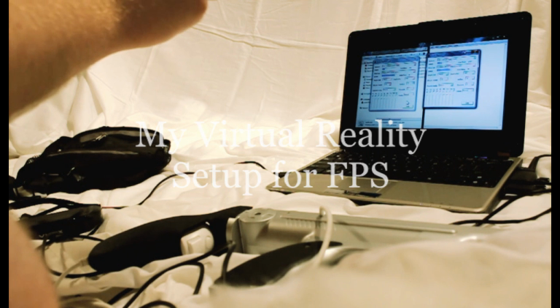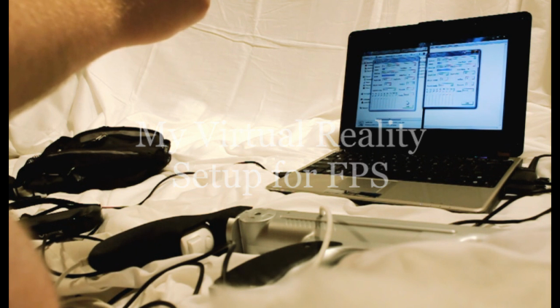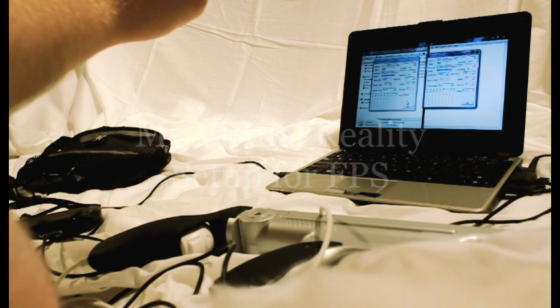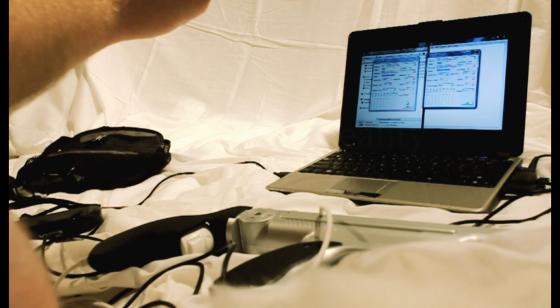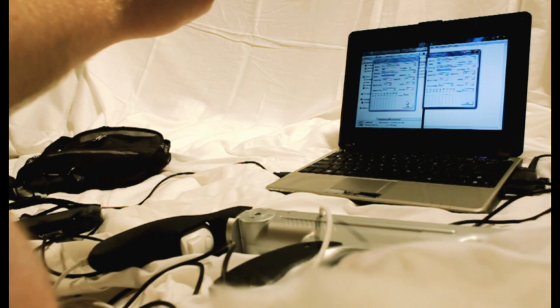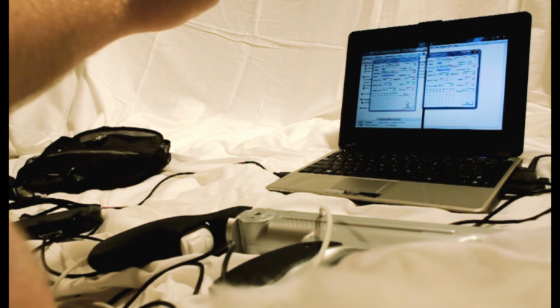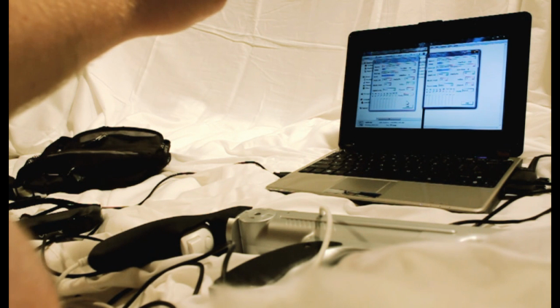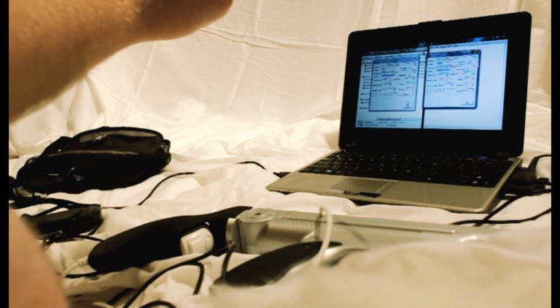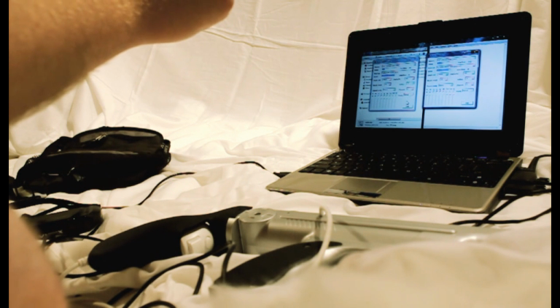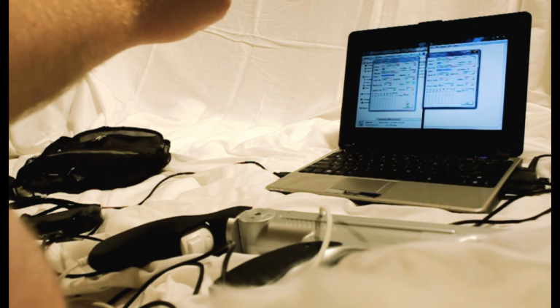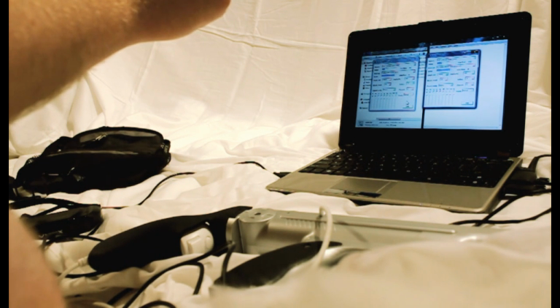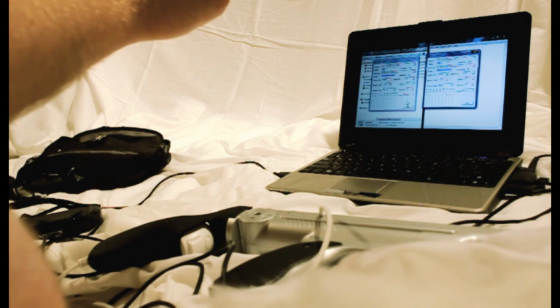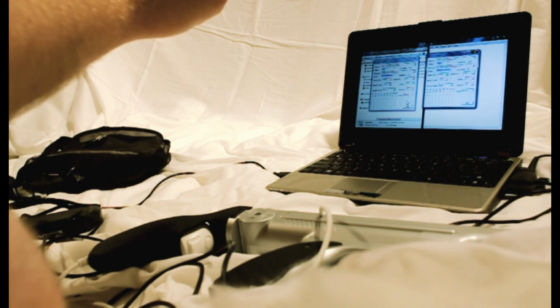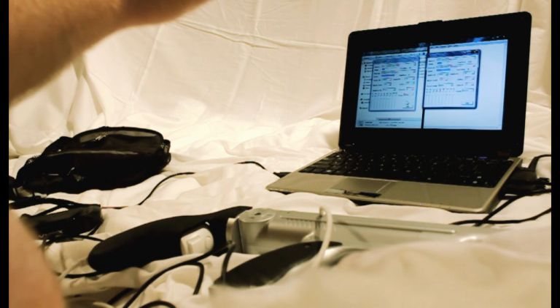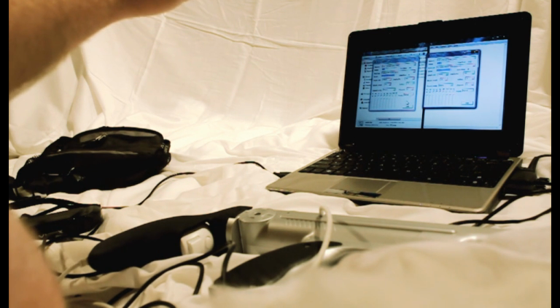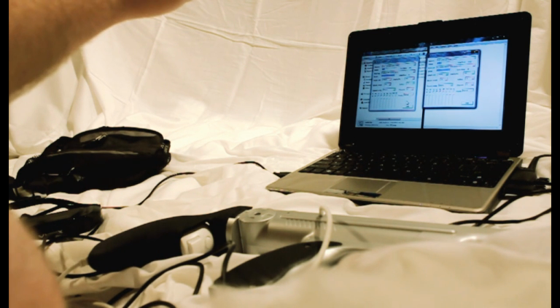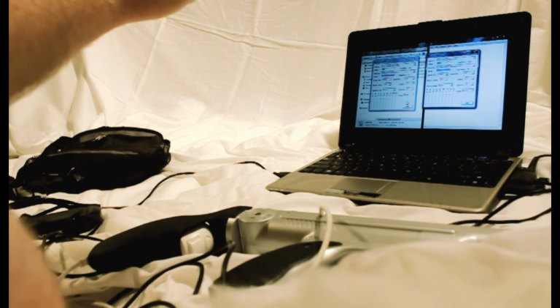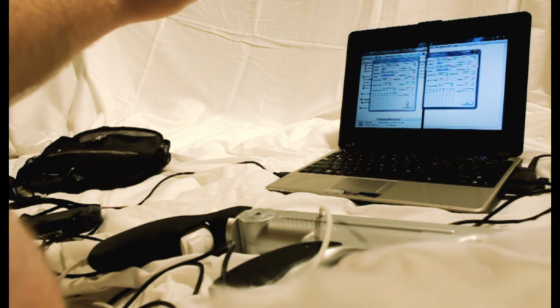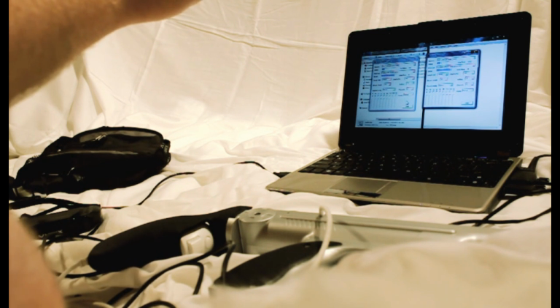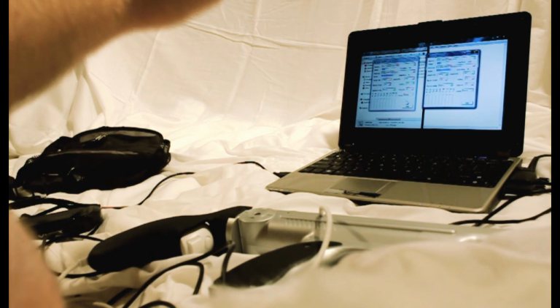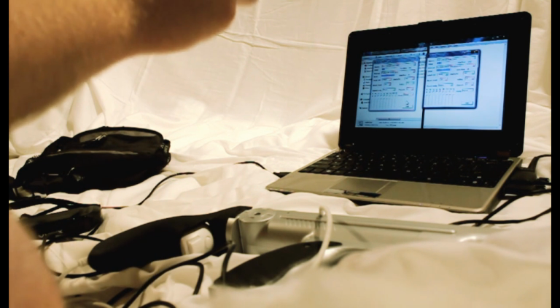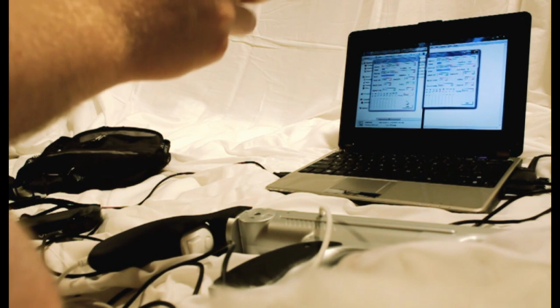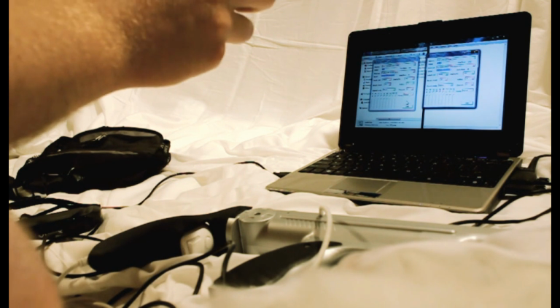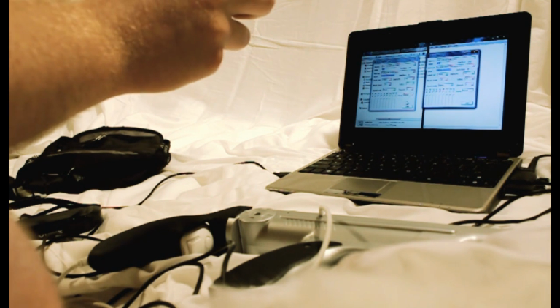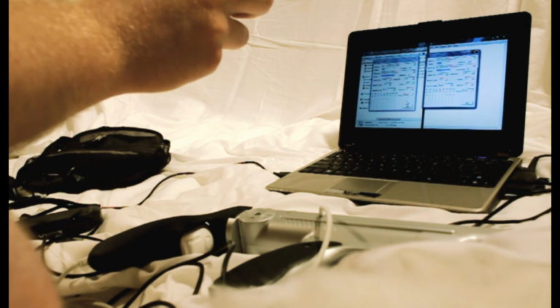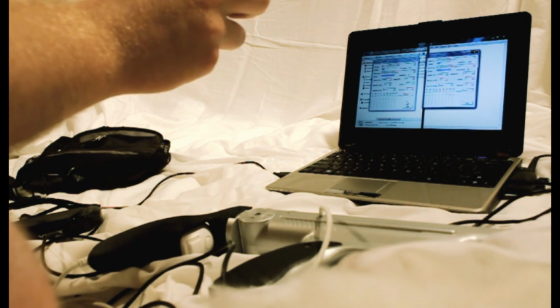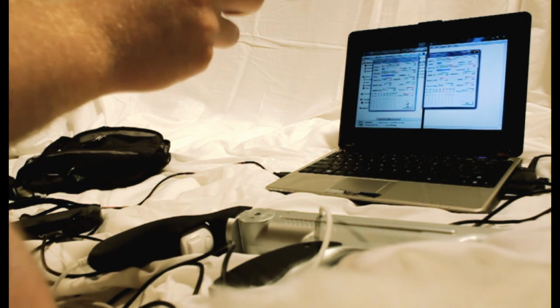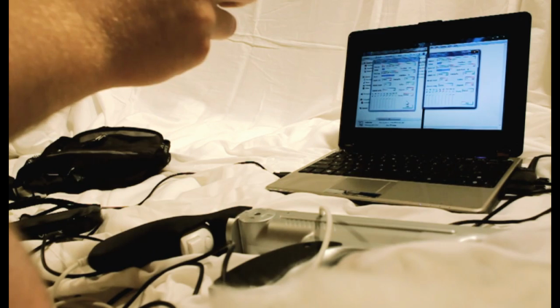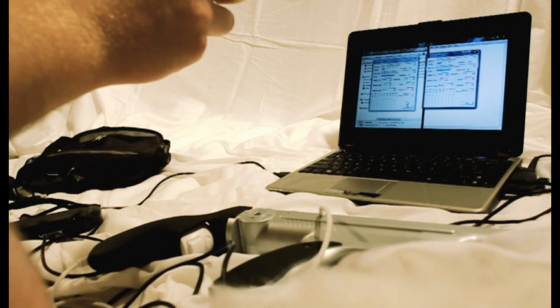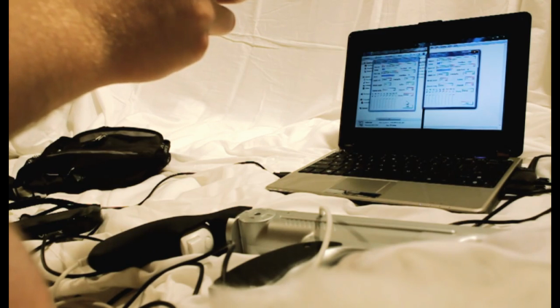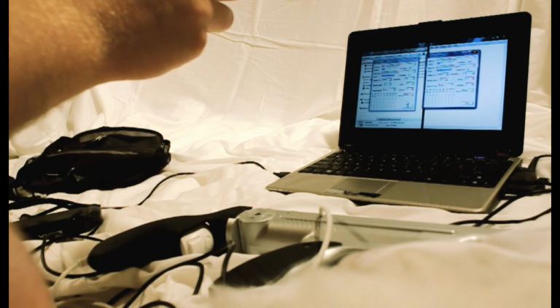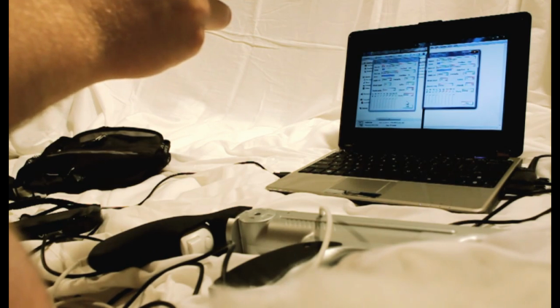Here's the computer — it's an ASUS N10J. It's got a powerful graphics card, pretty much like a netbook.